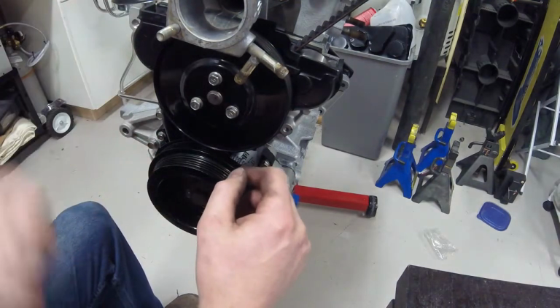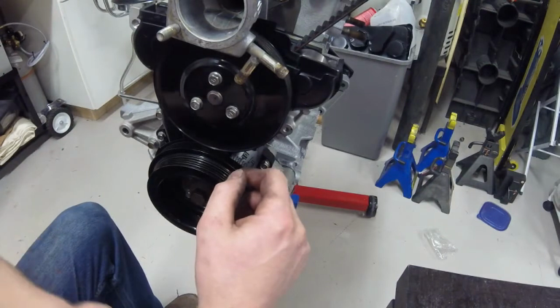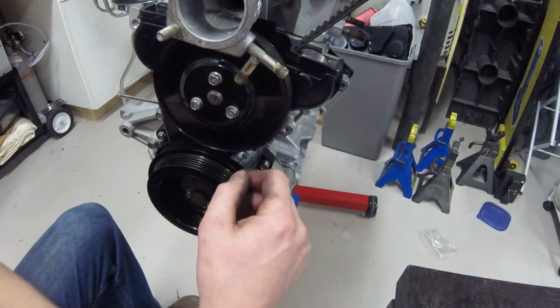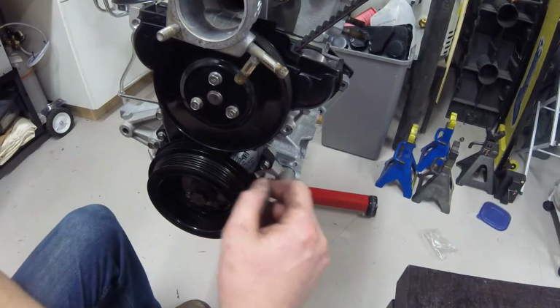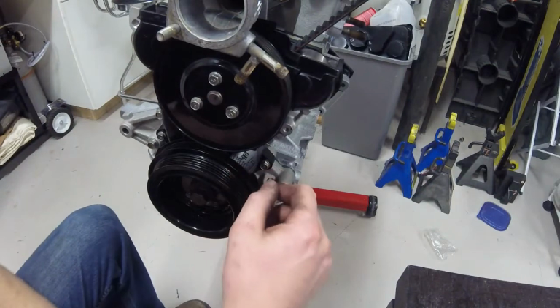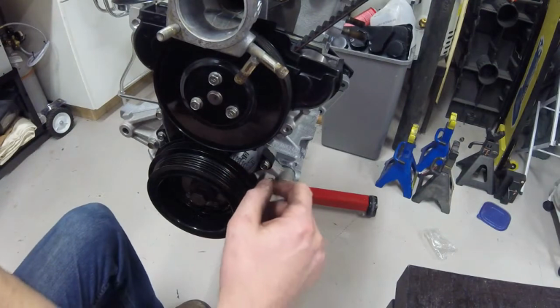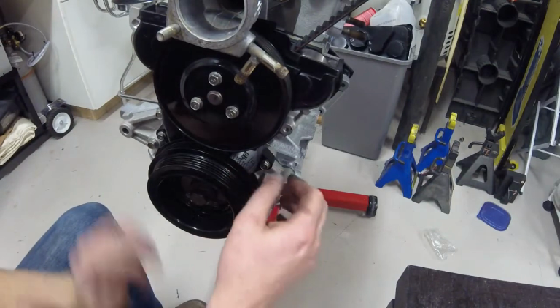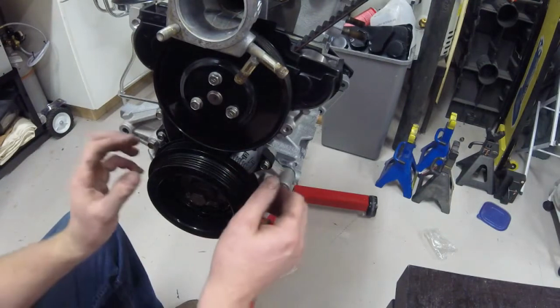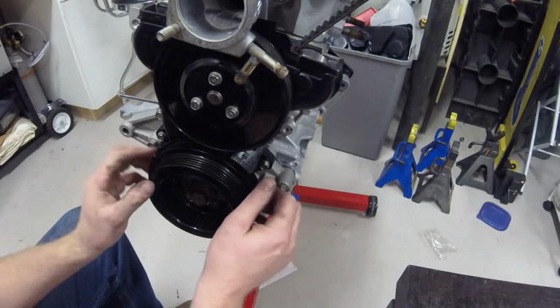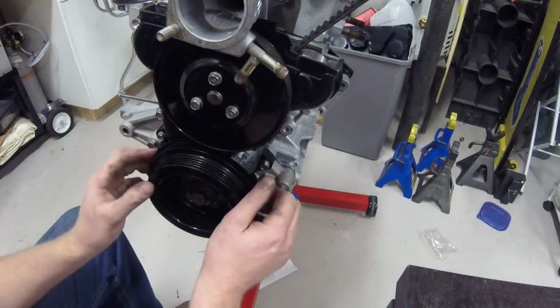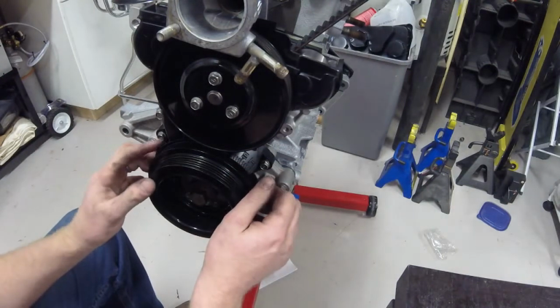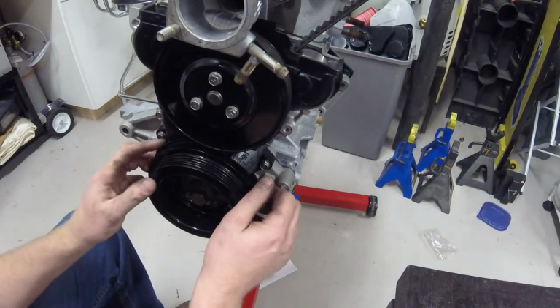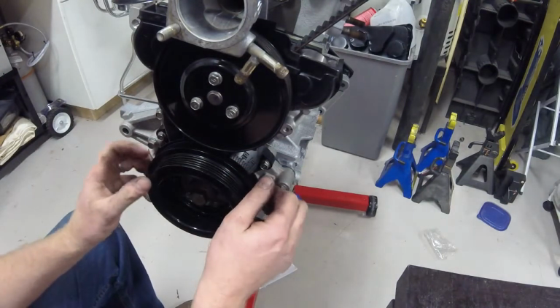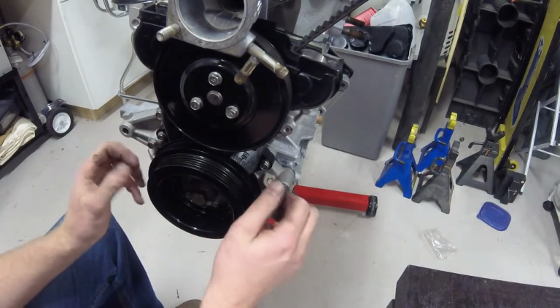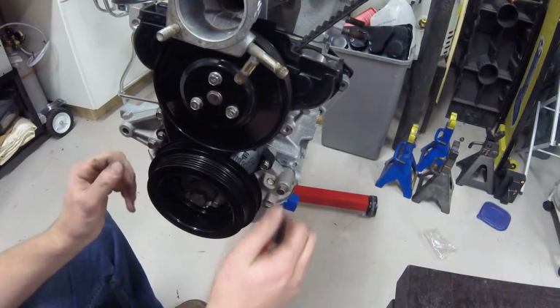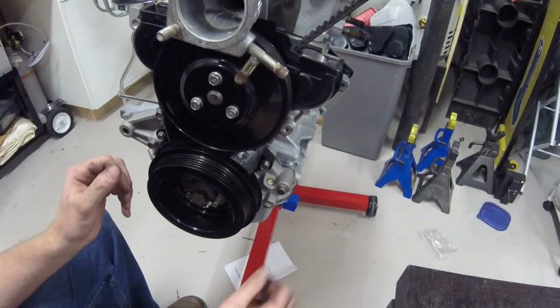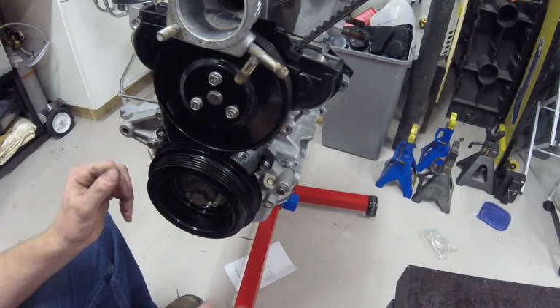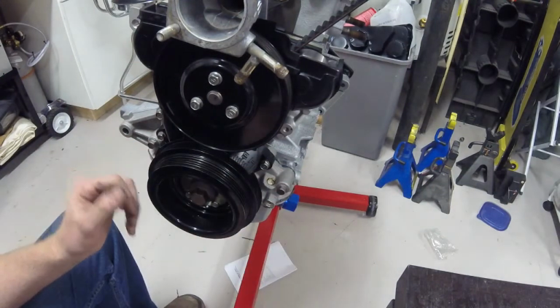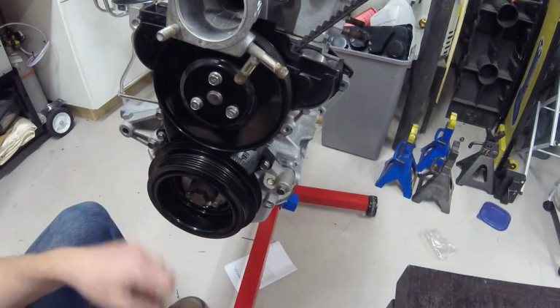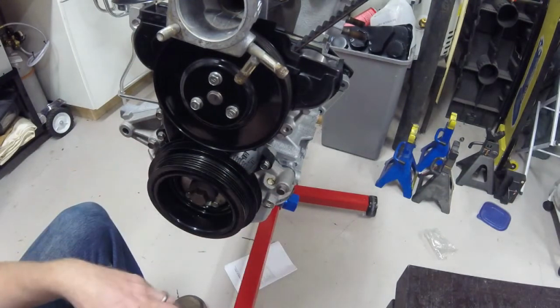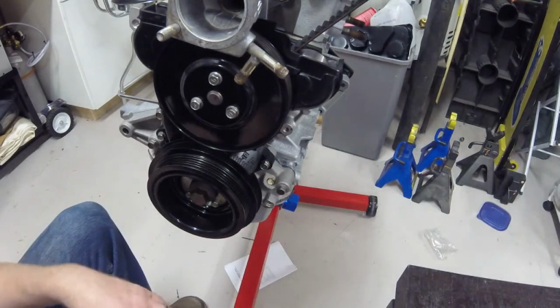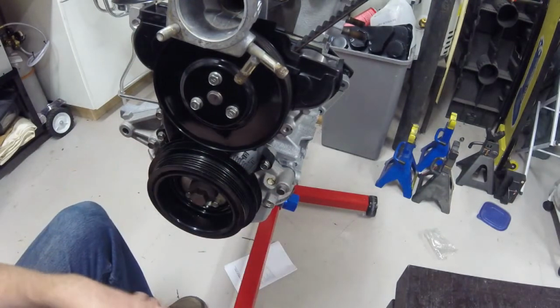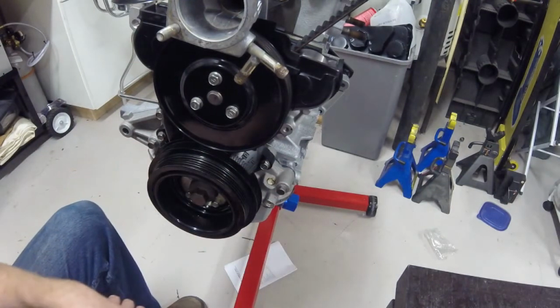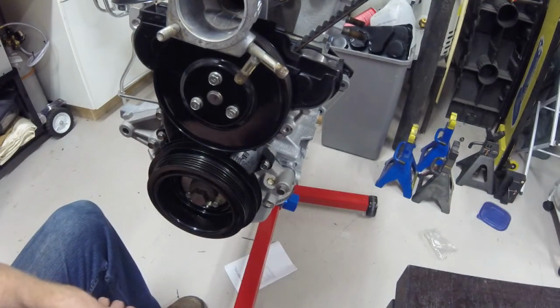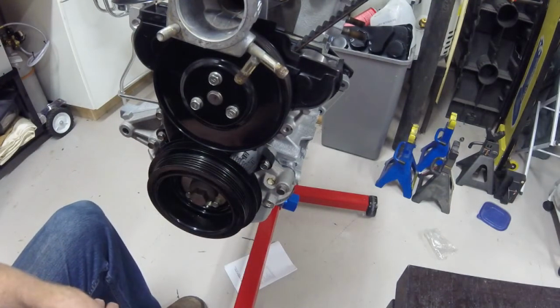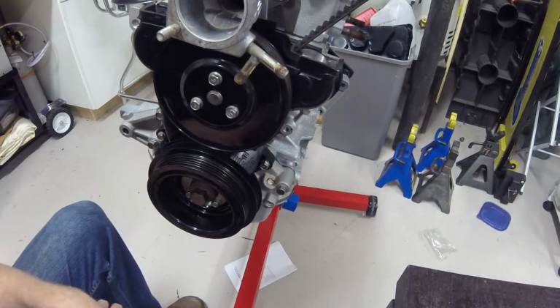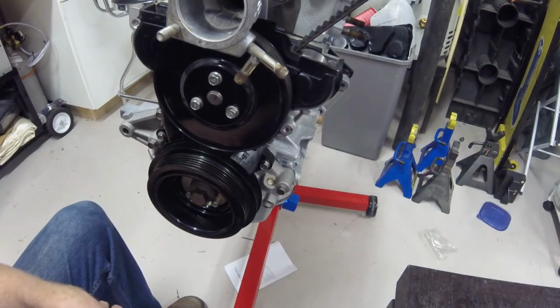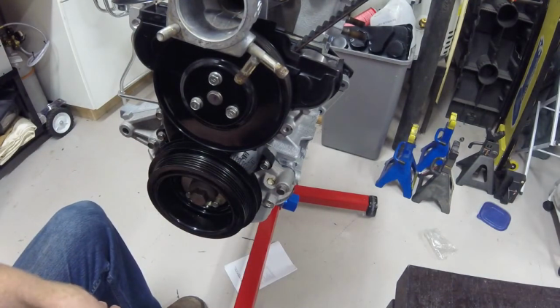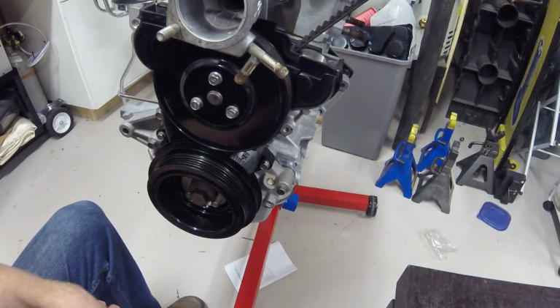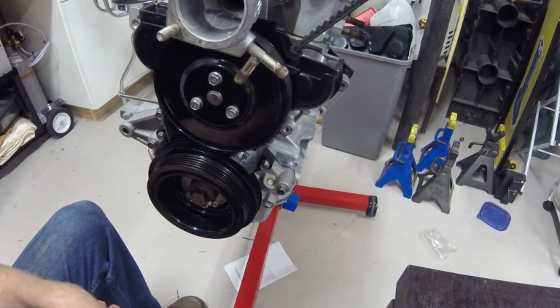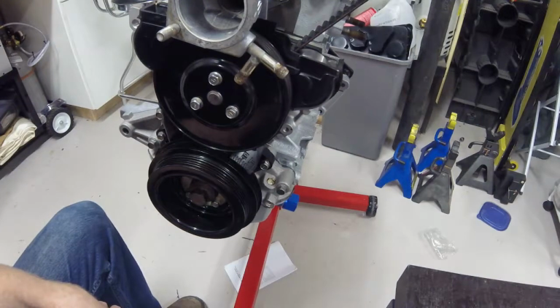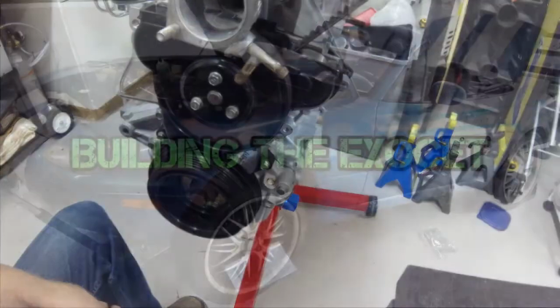That's it for this video. Next time we are putting on the valve cover.